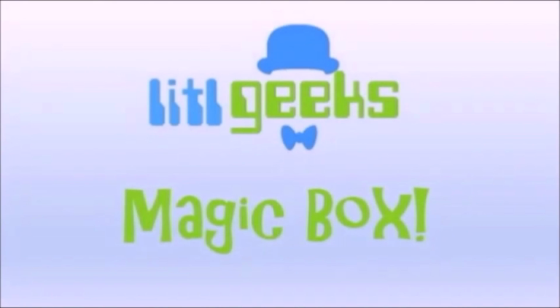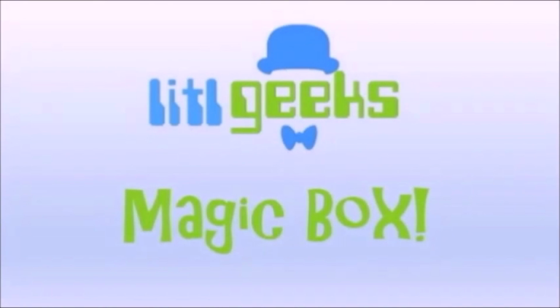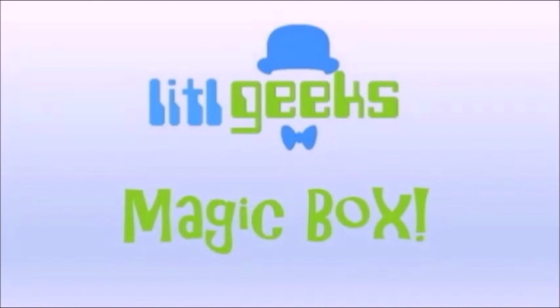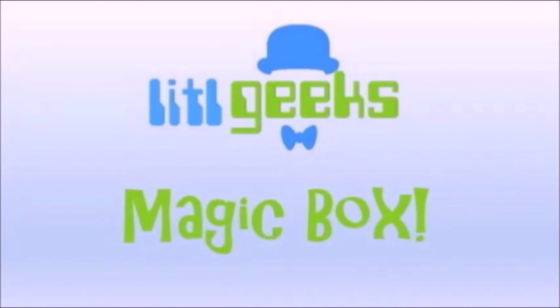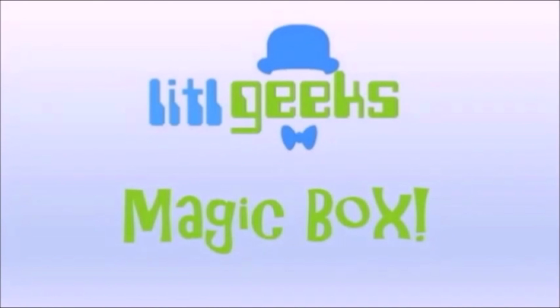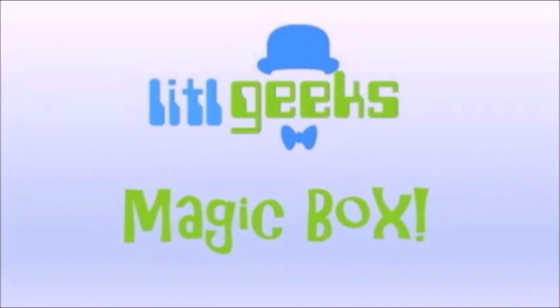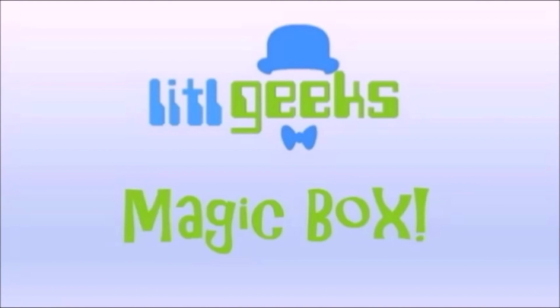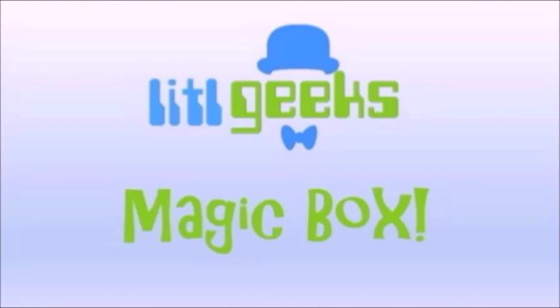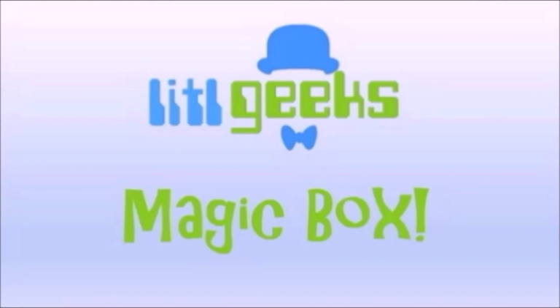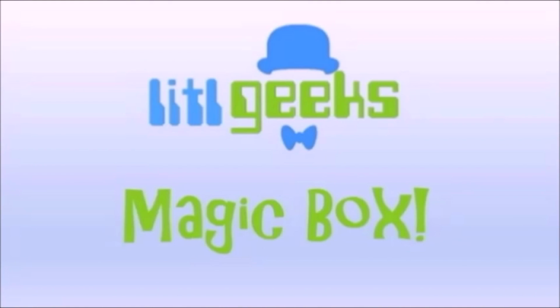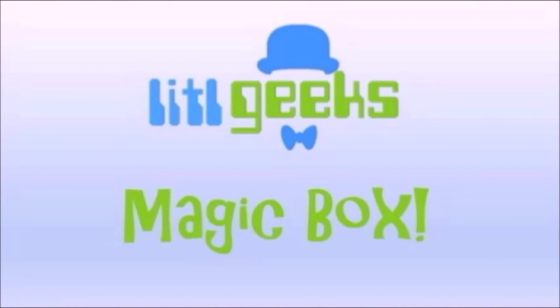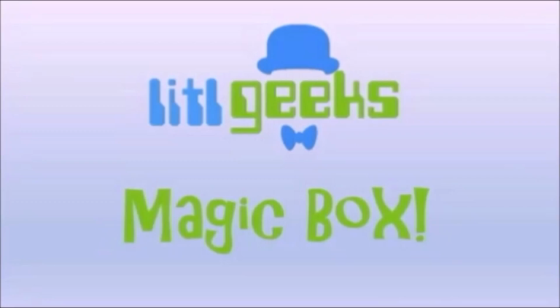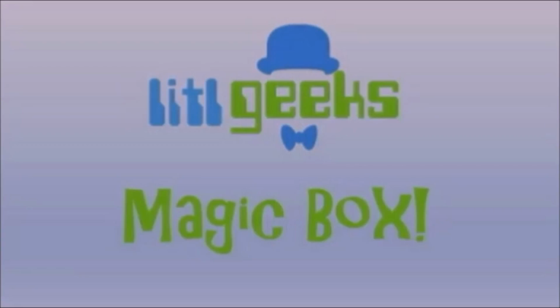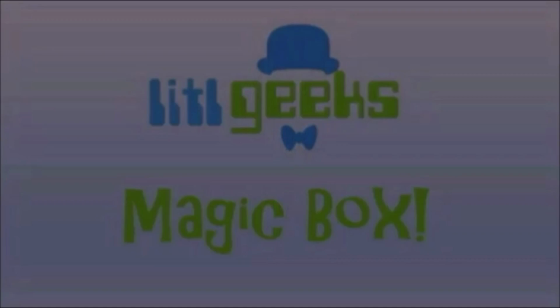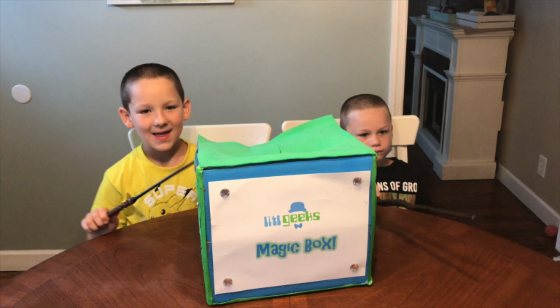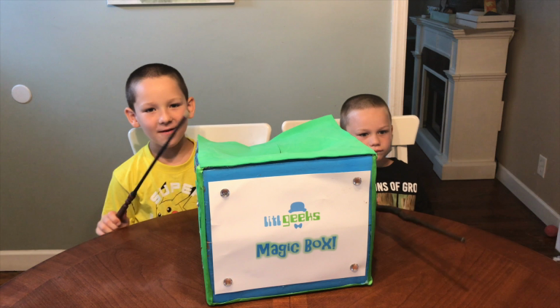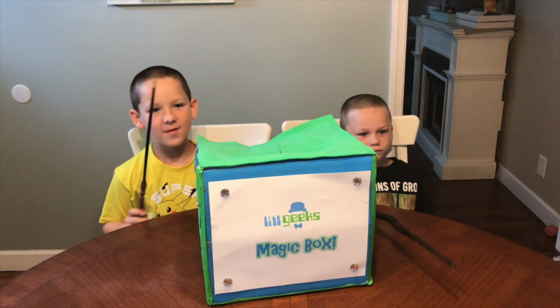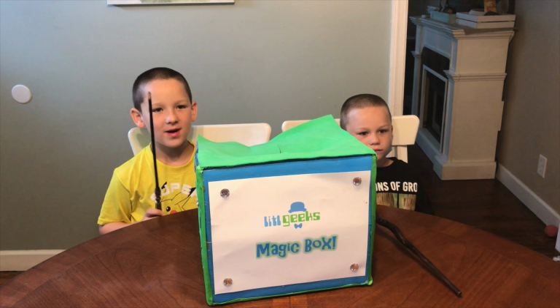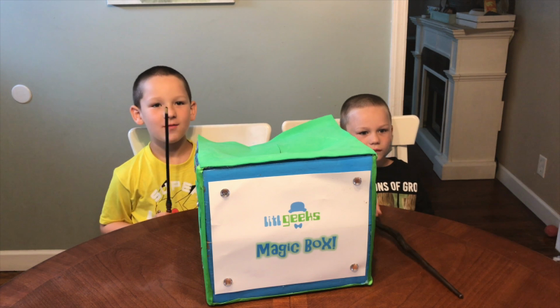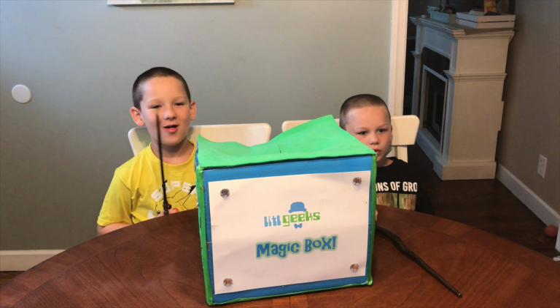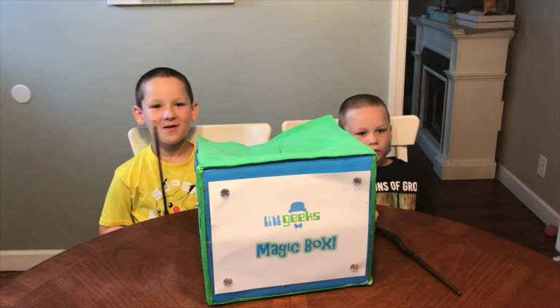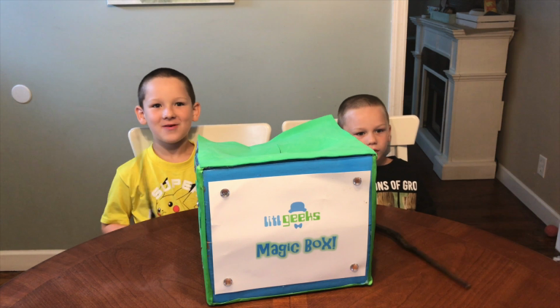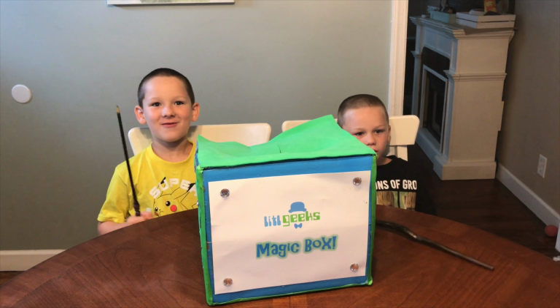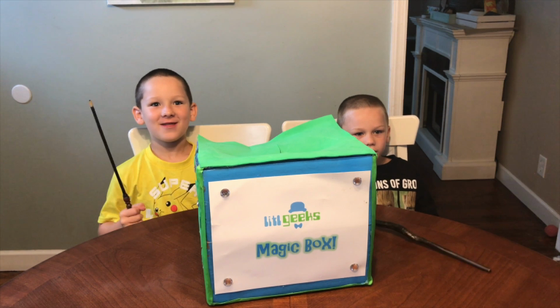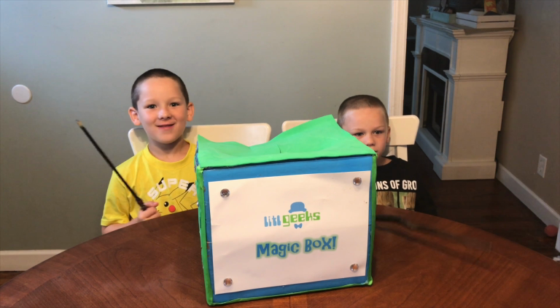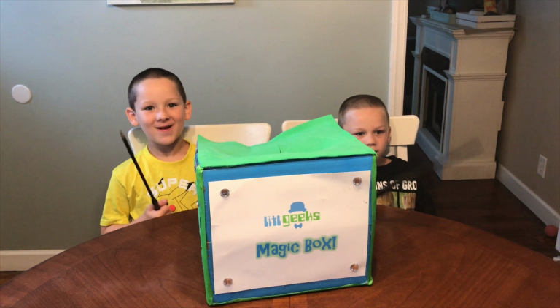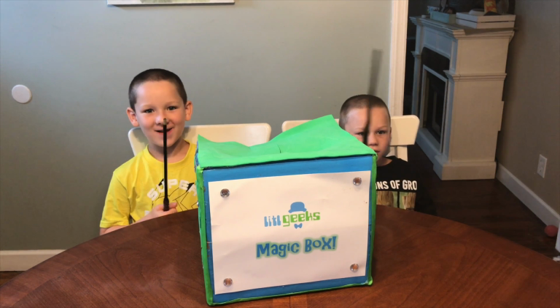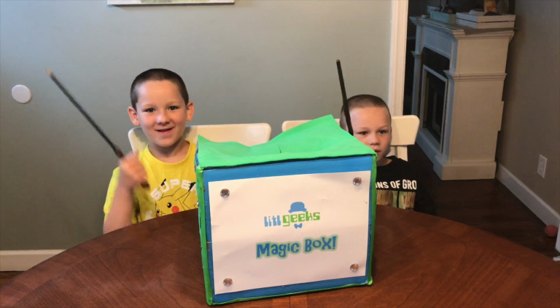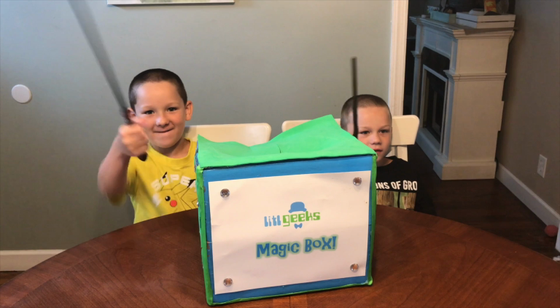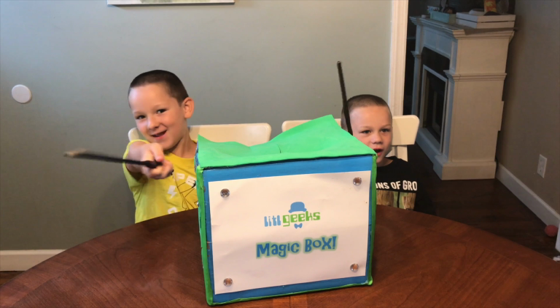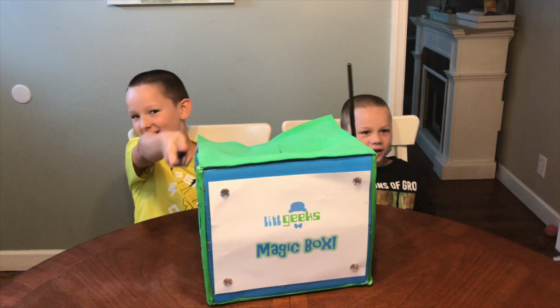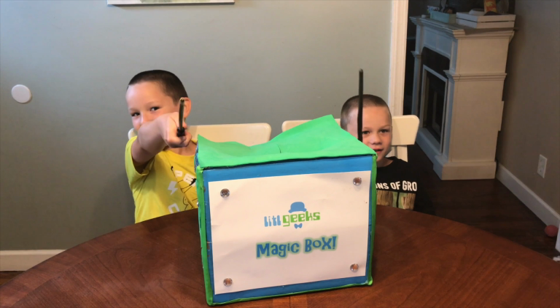Magic box! Hello everybody, welcome to another Little Geese video.